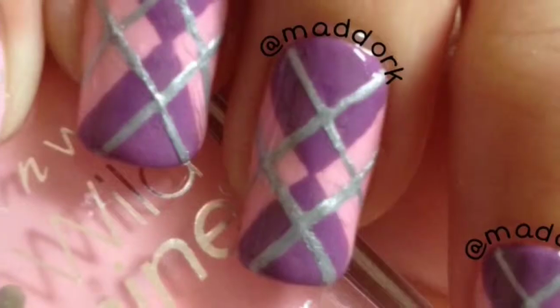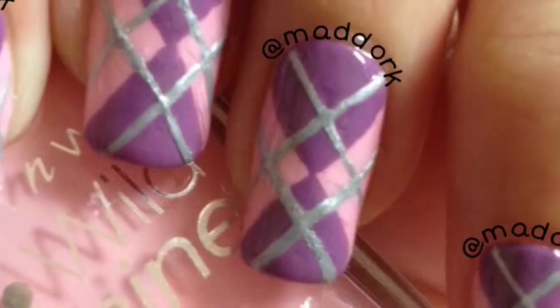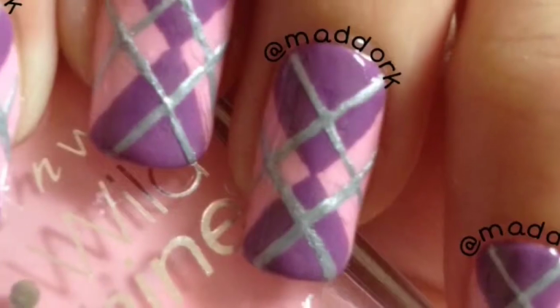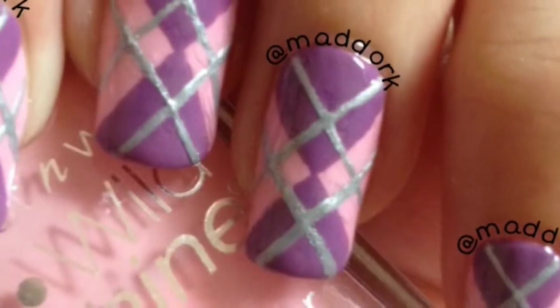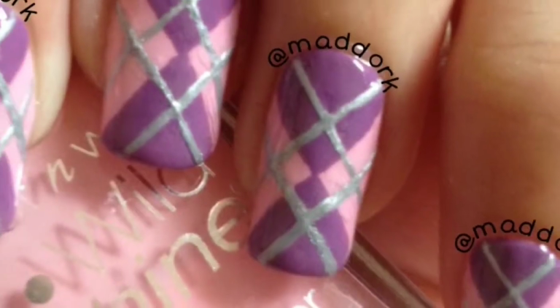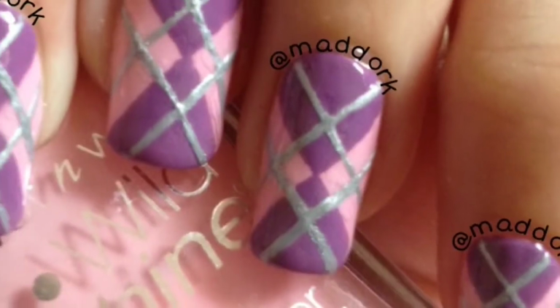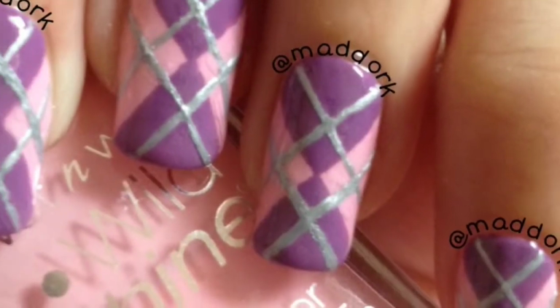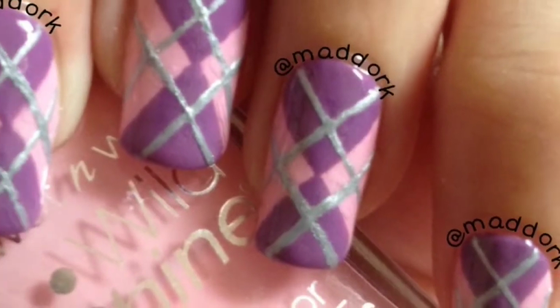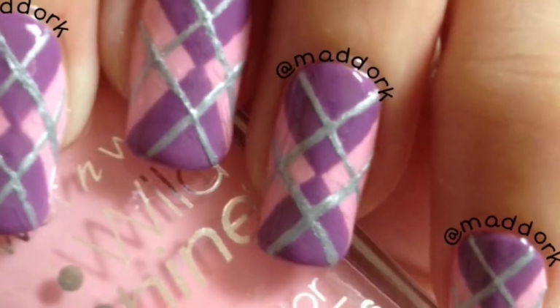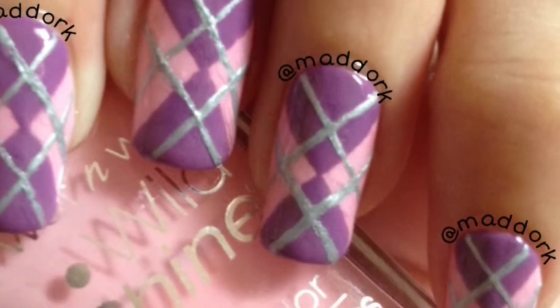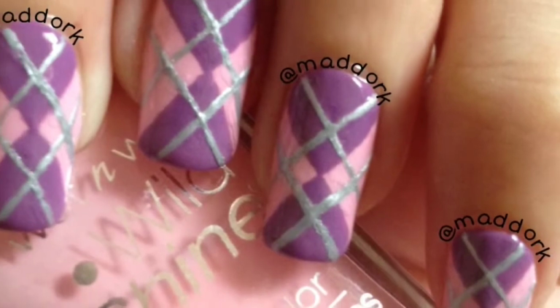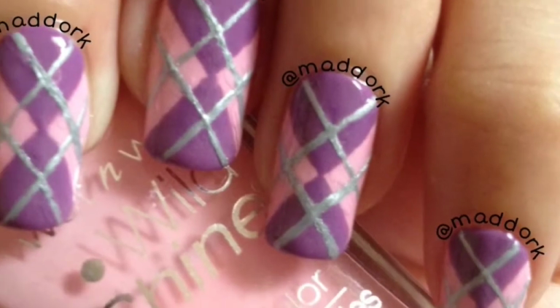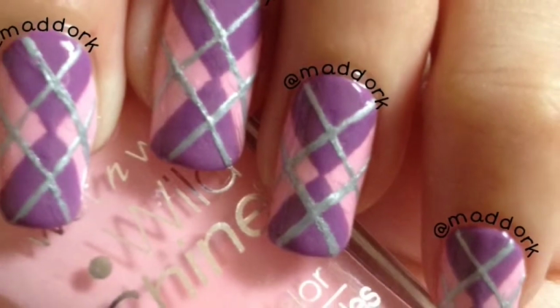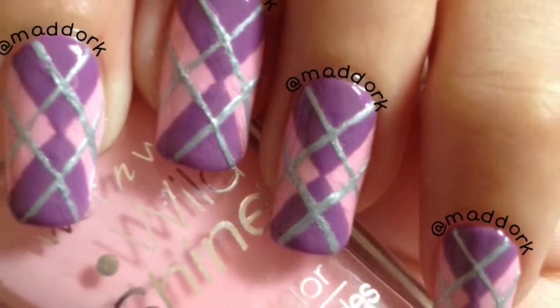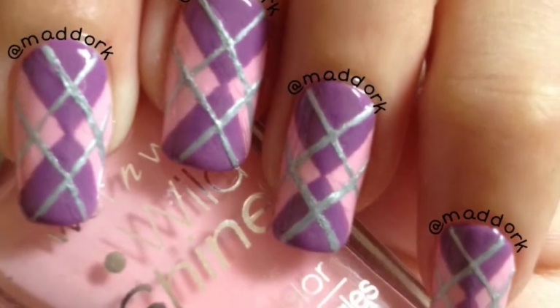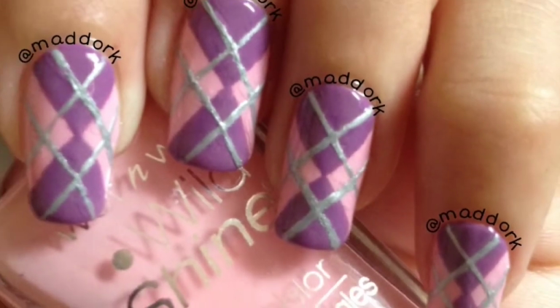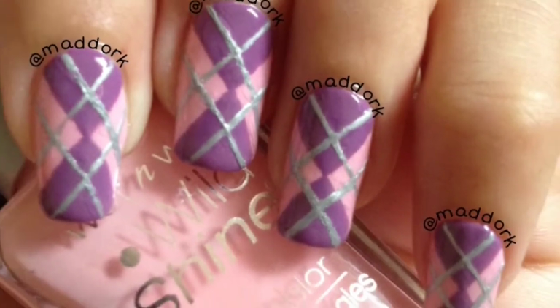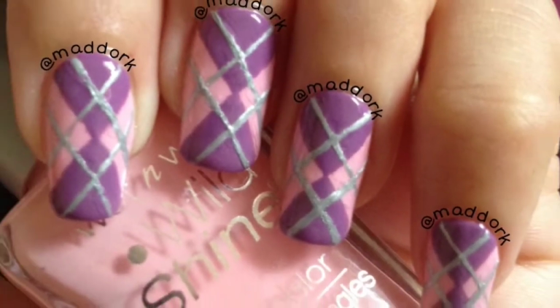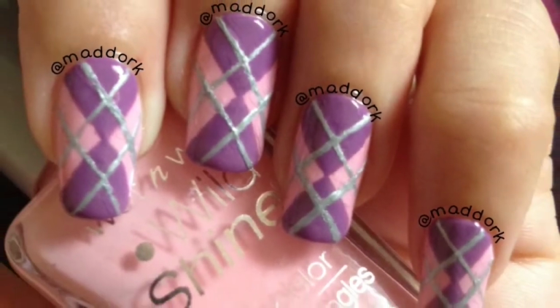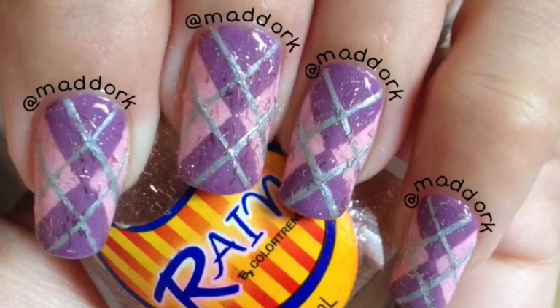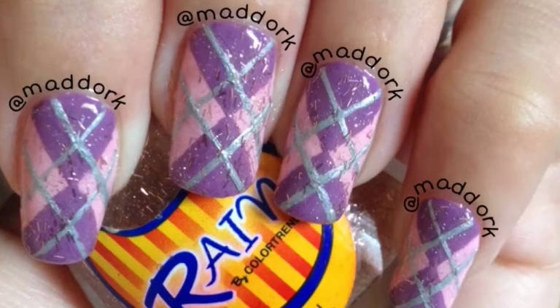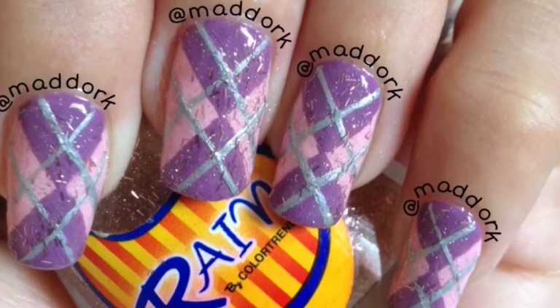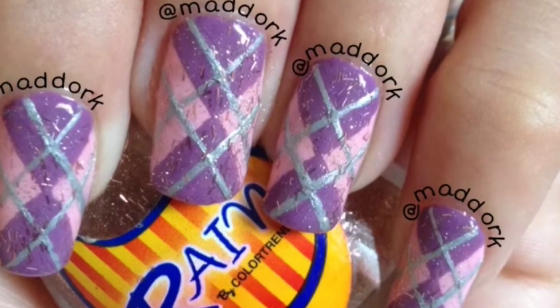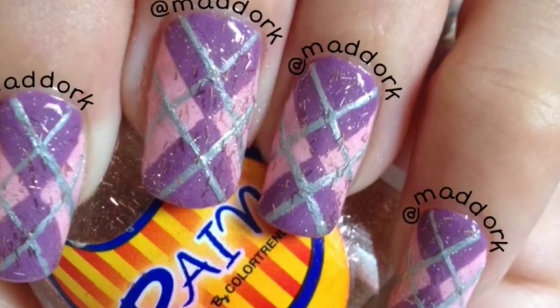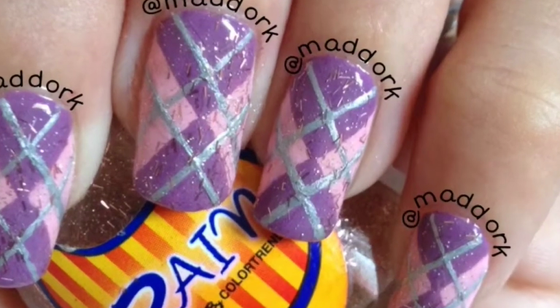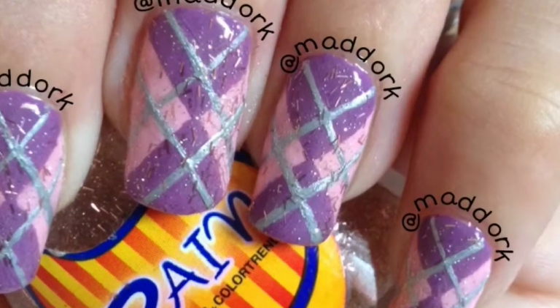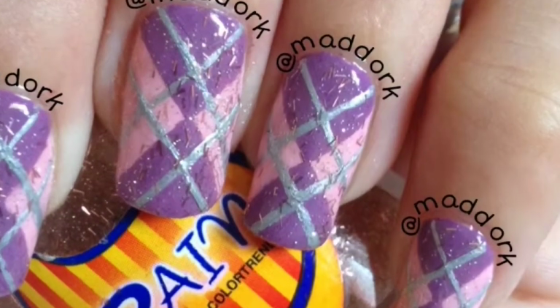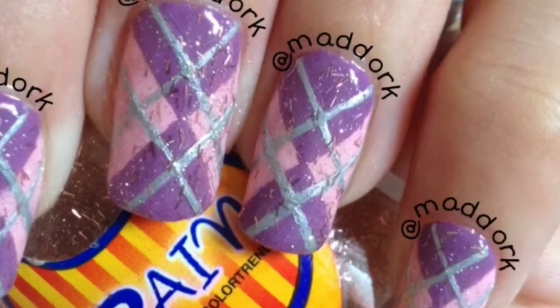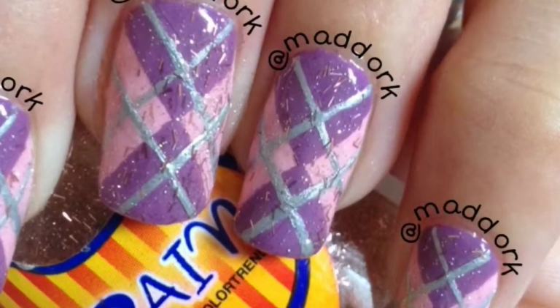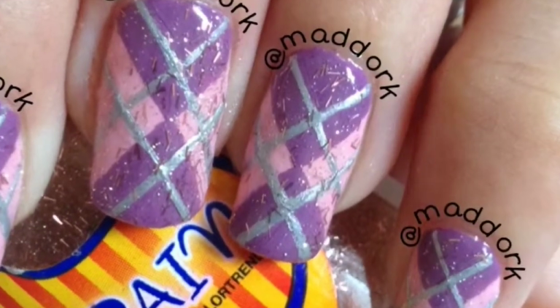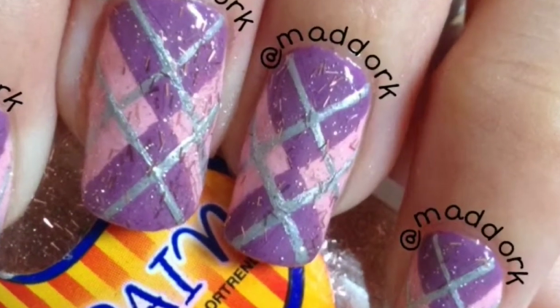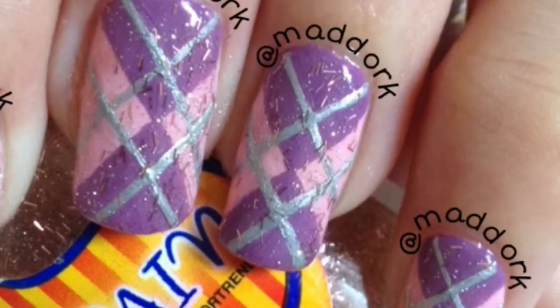Hey artists! Today I'm gonna show you how to do this argyle nail art with and without glitters.